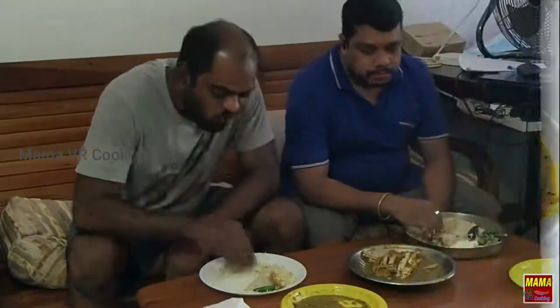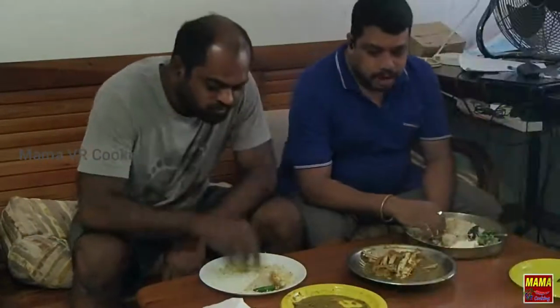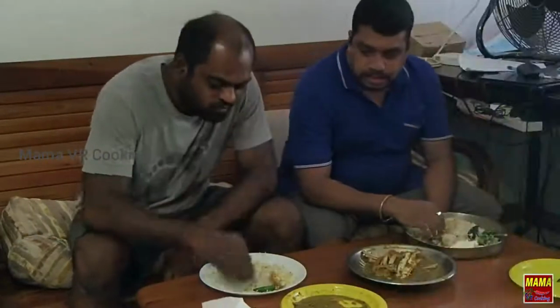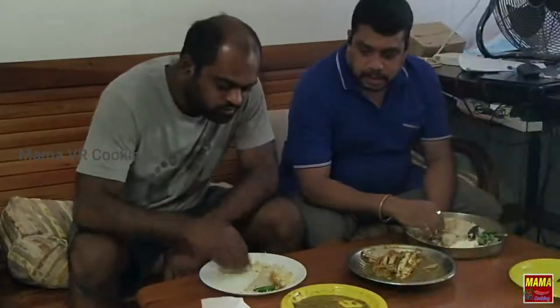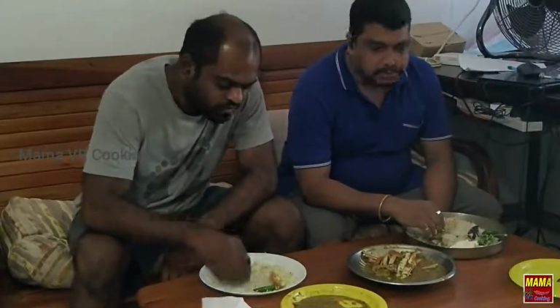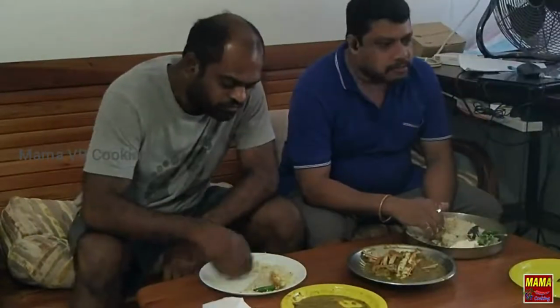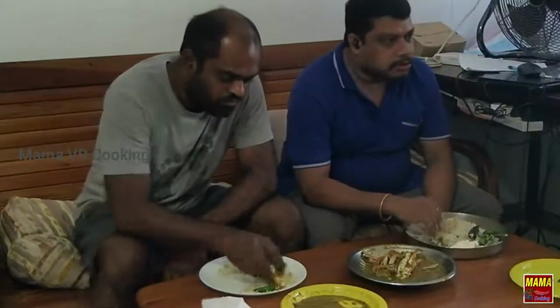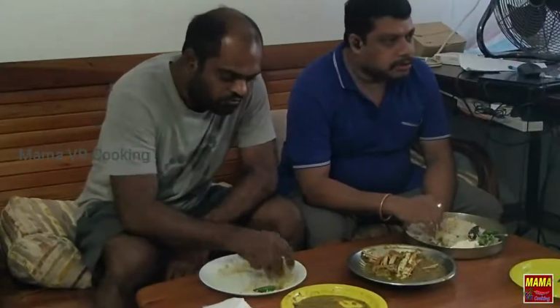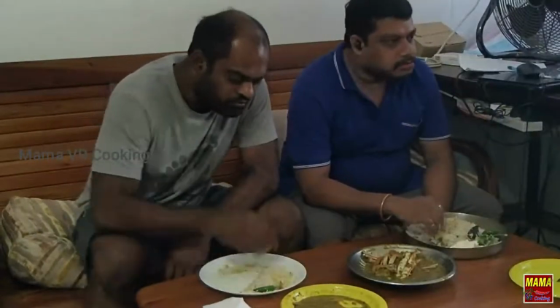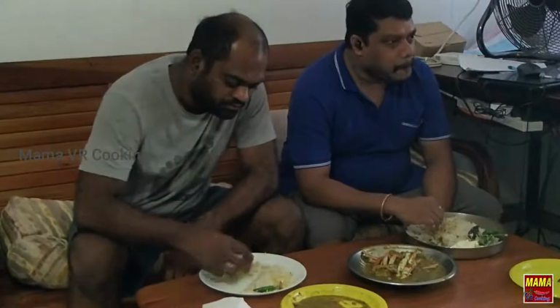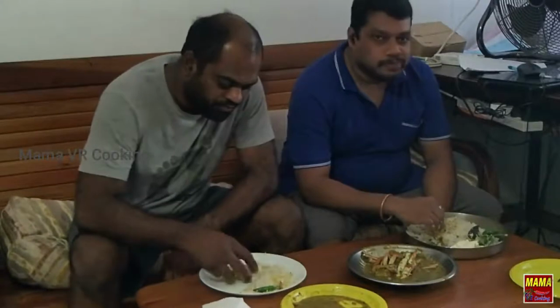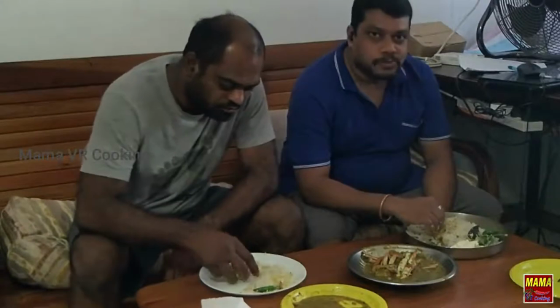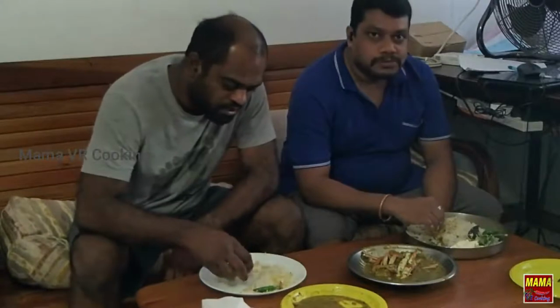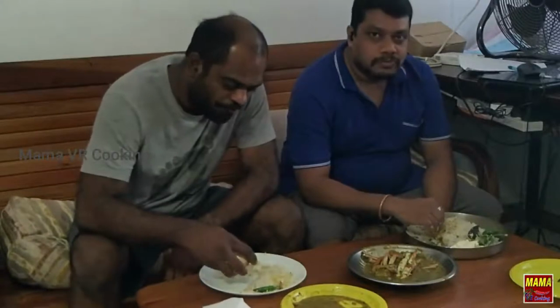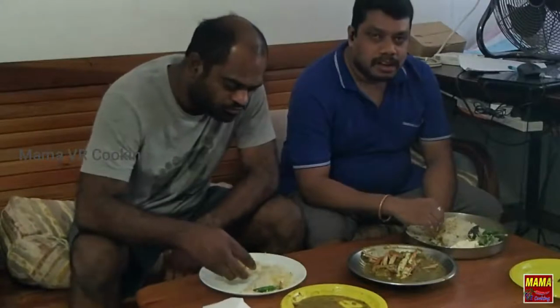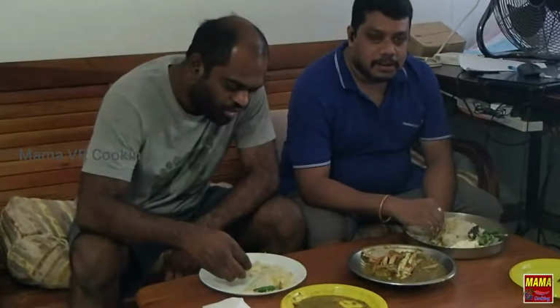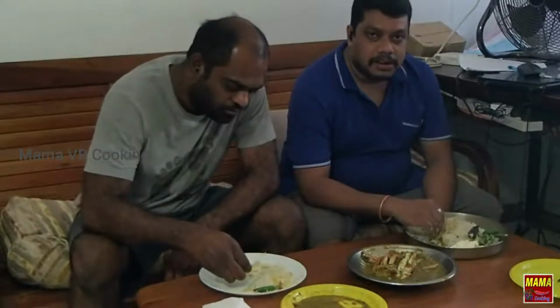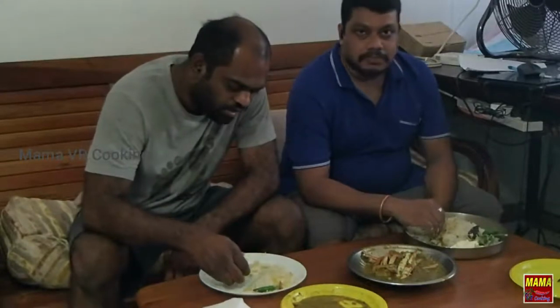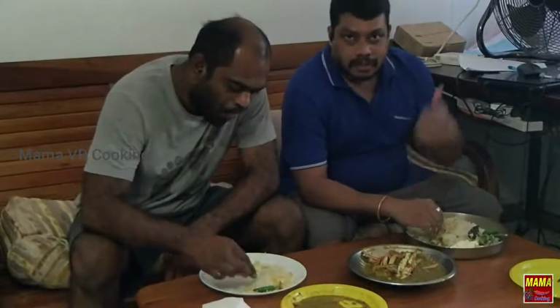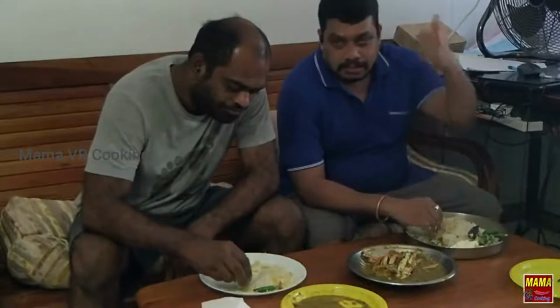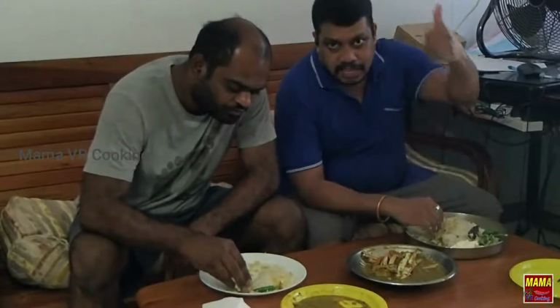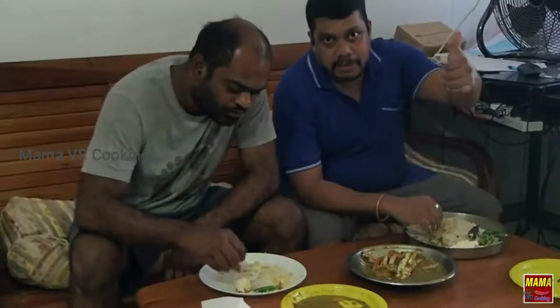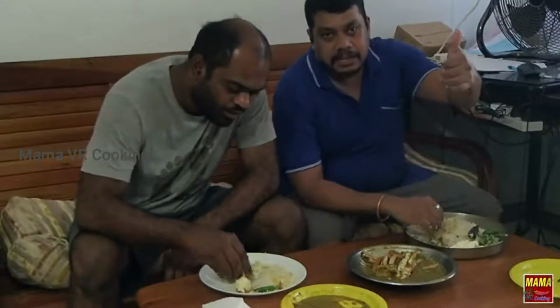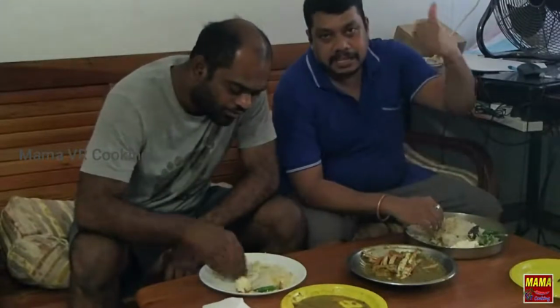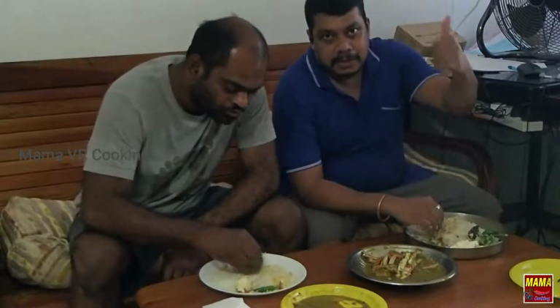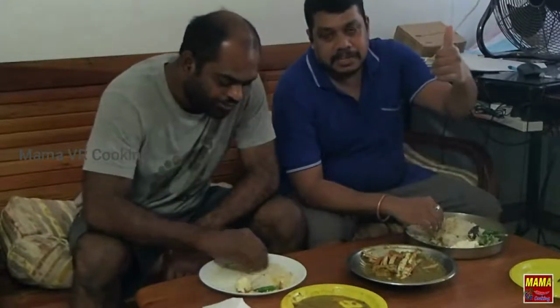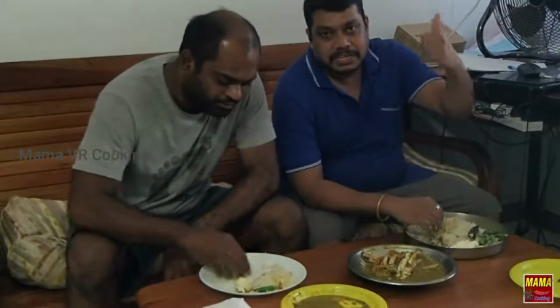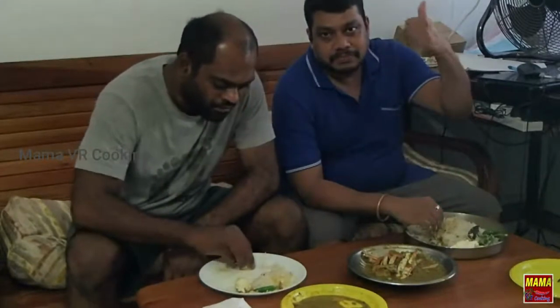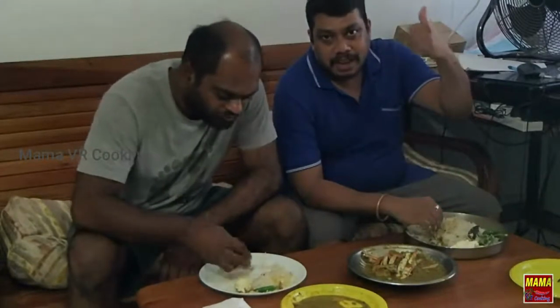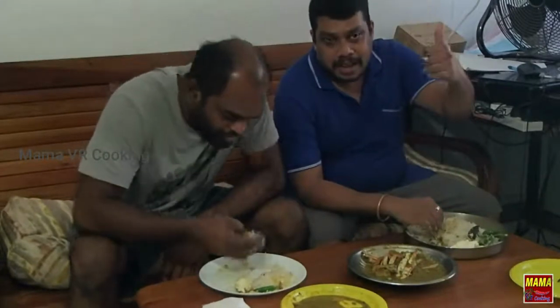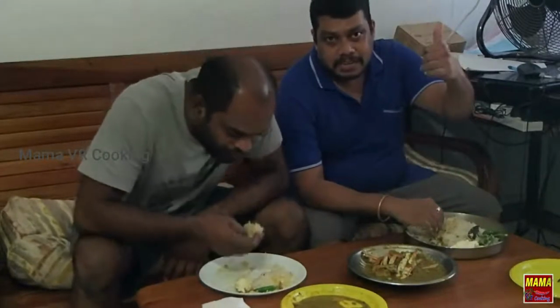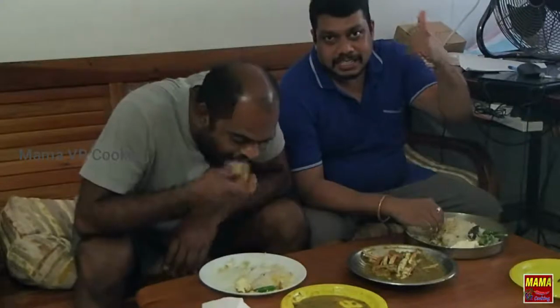Thank you so much. Don't forget to like, subscribe, comment, like, and share.